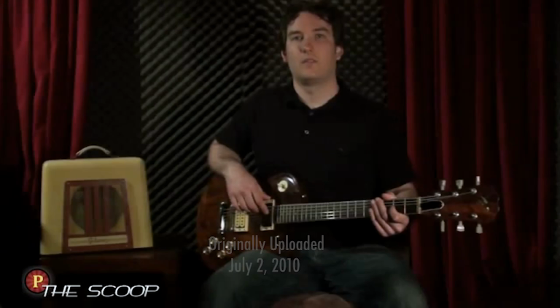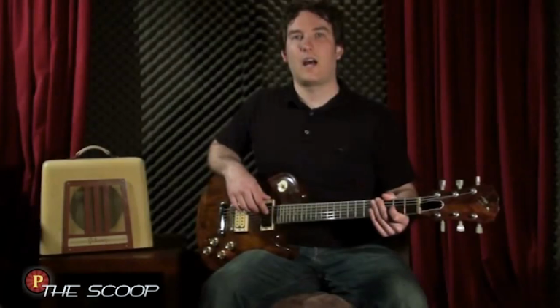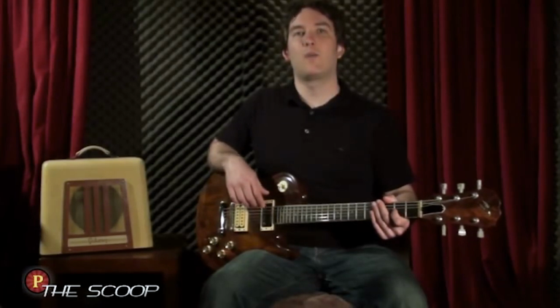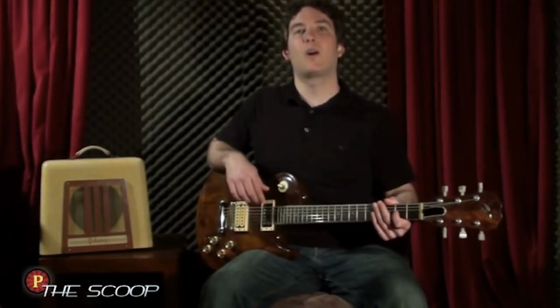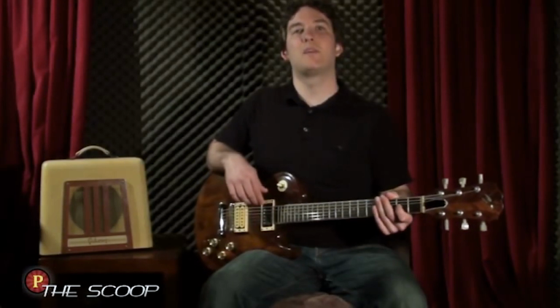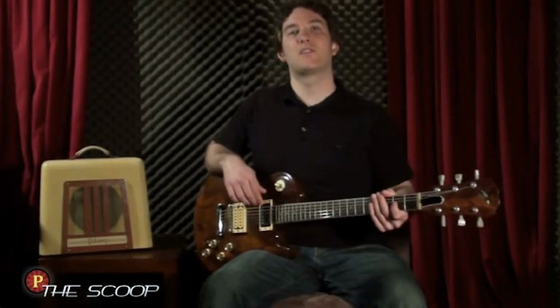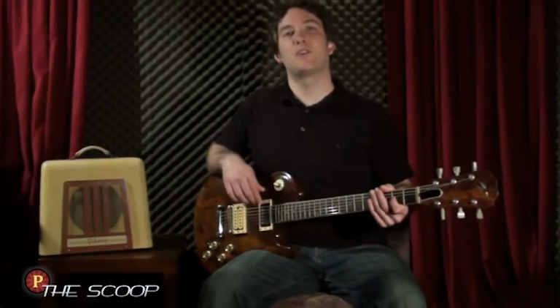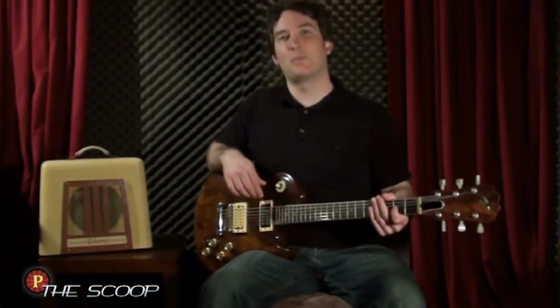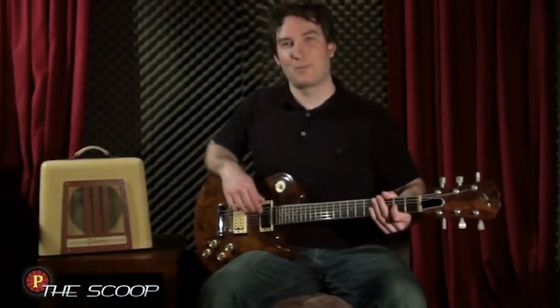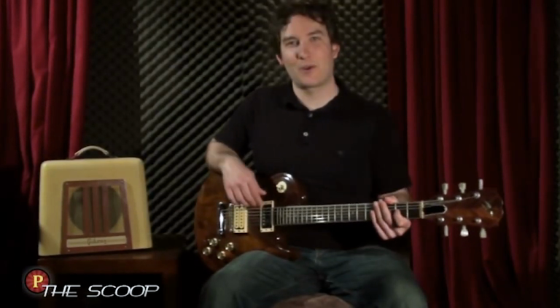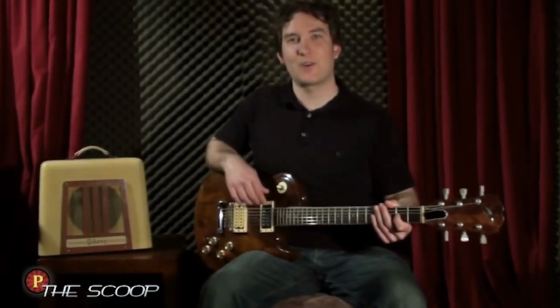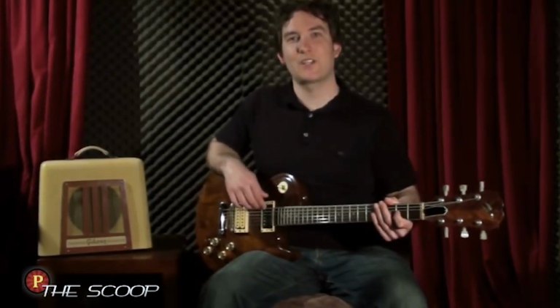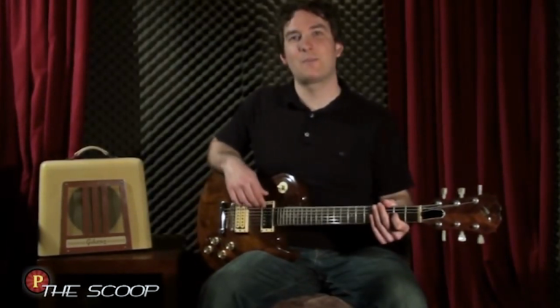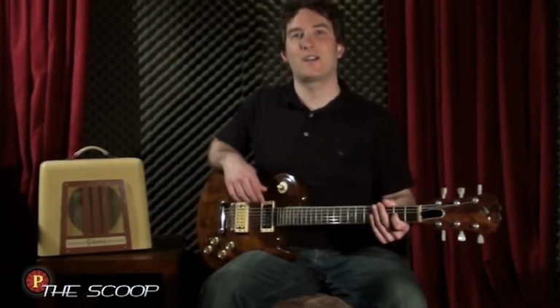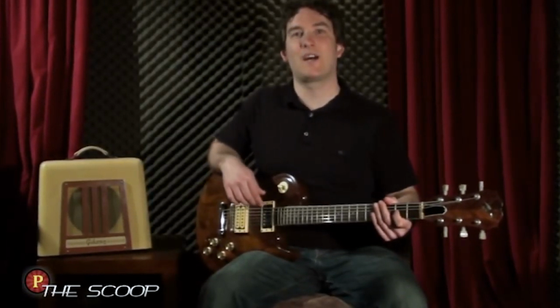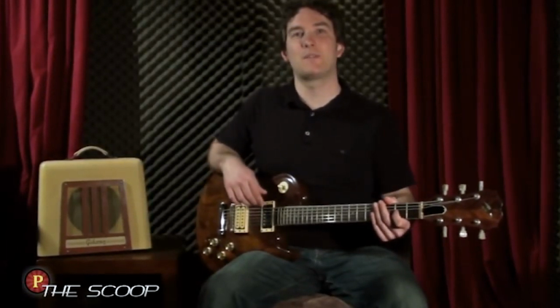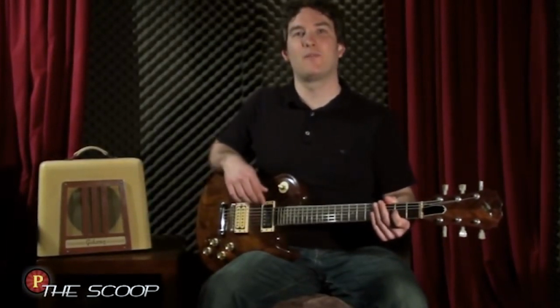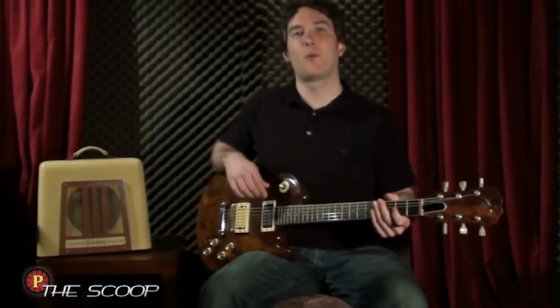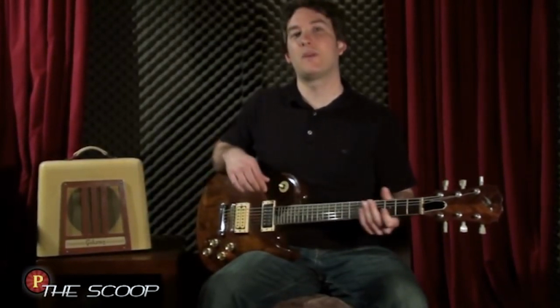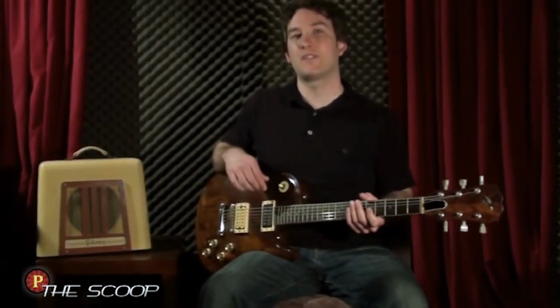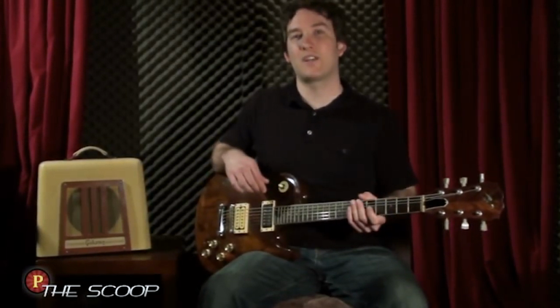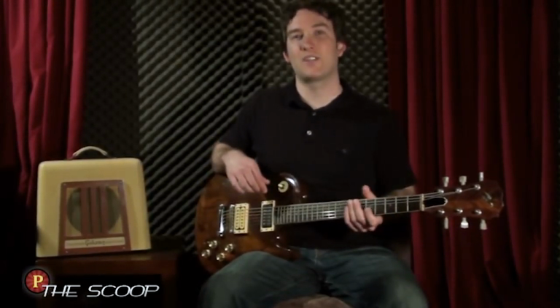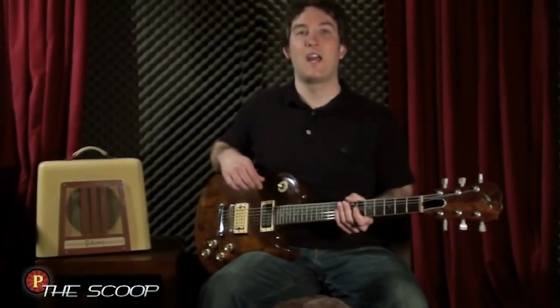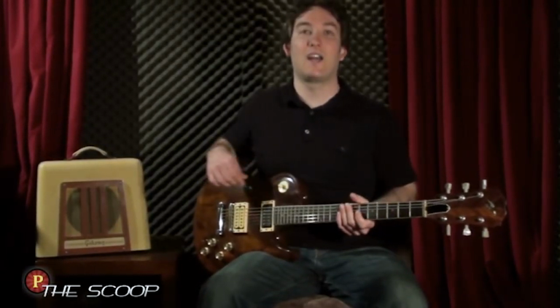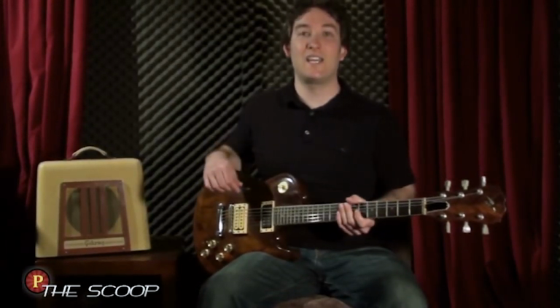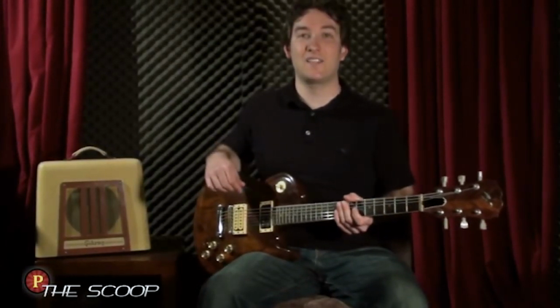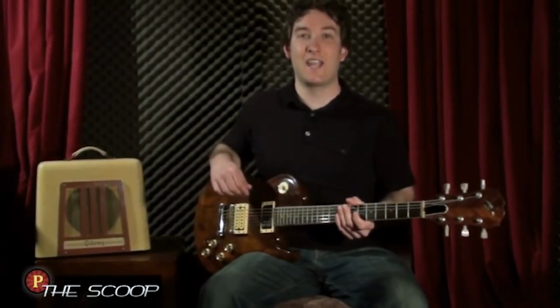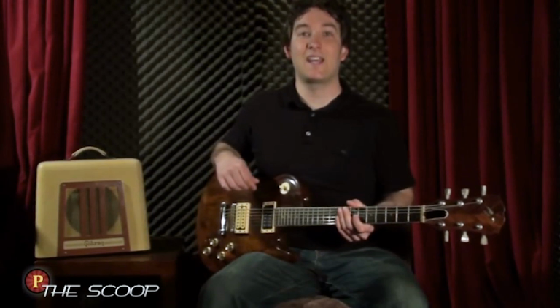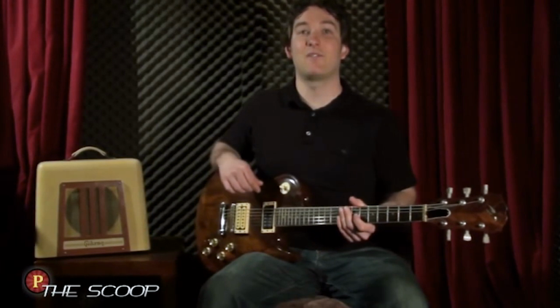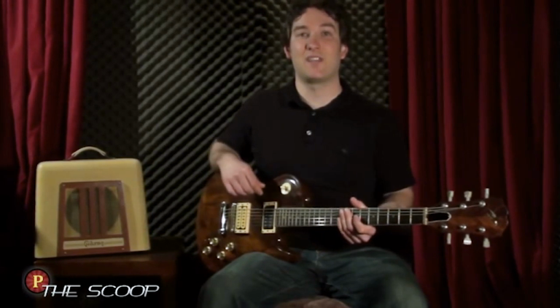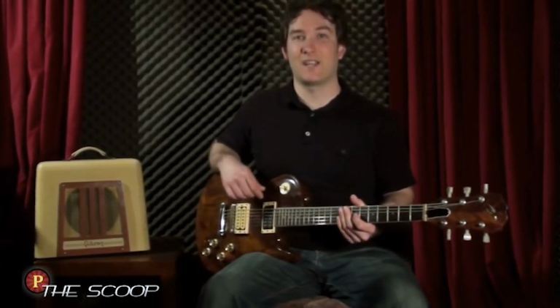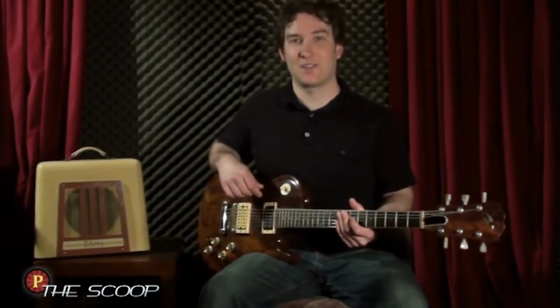Hi and welcome to The Scoop, ProGuitarShop.com's informative discussion on anything and everything guitar.